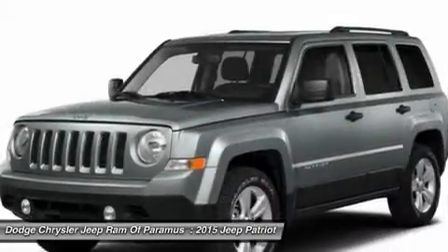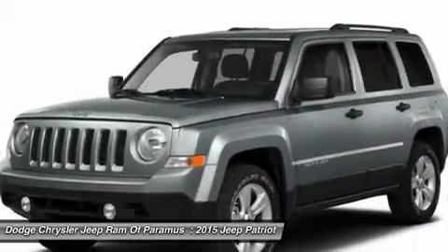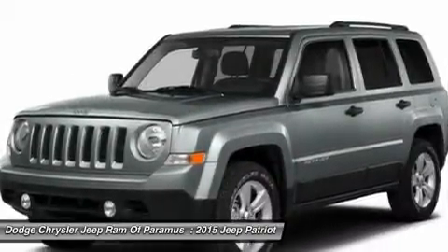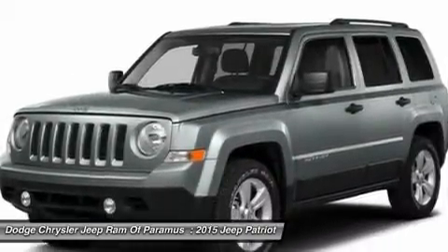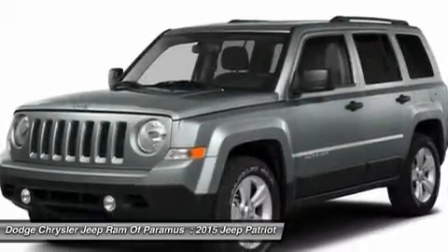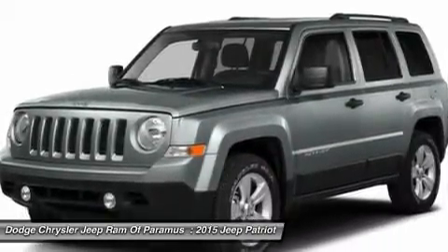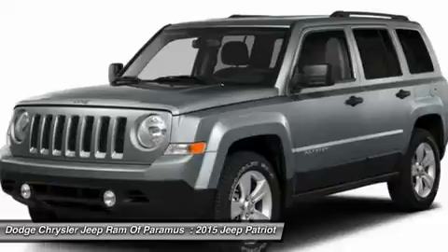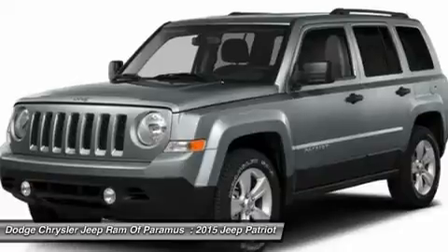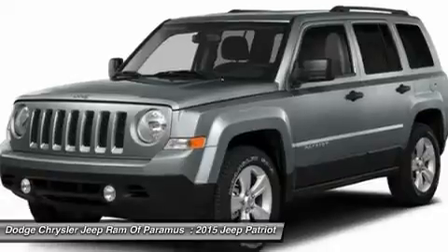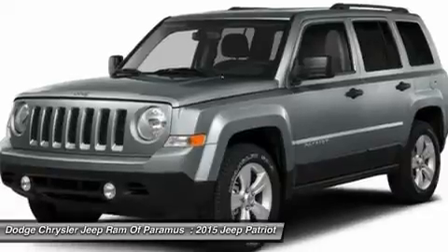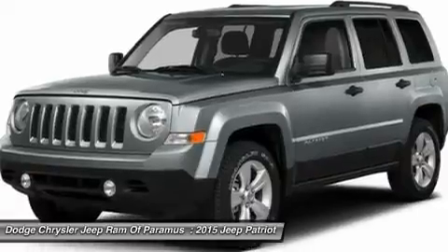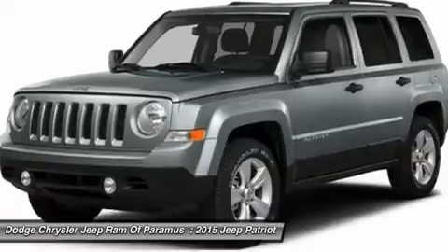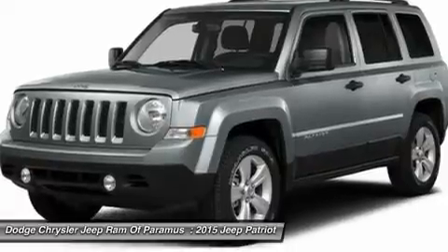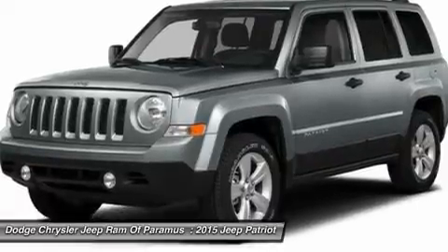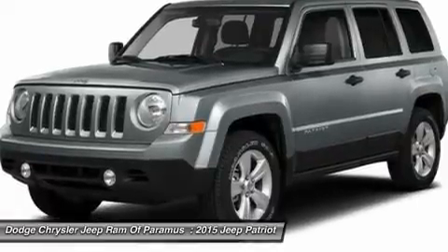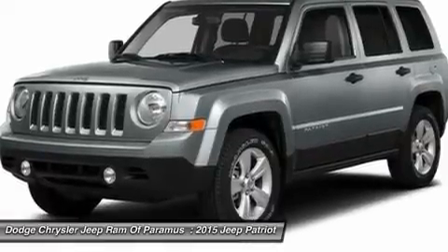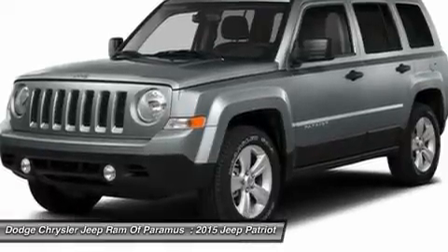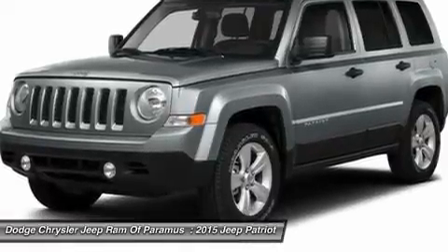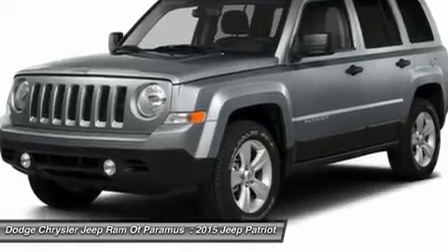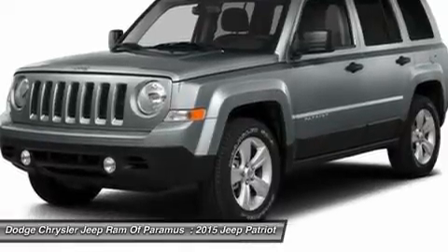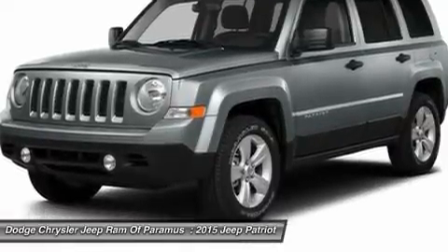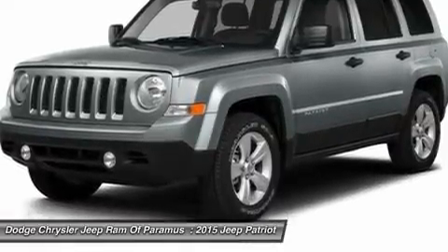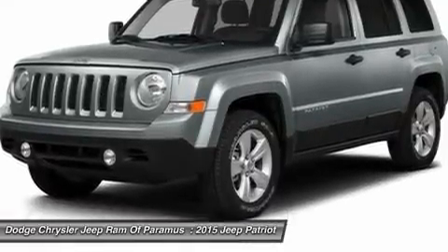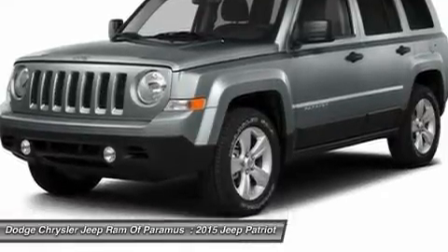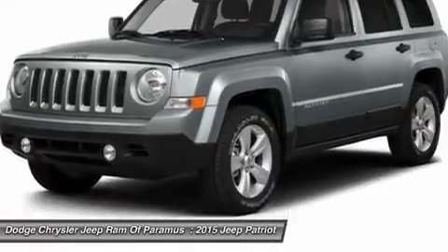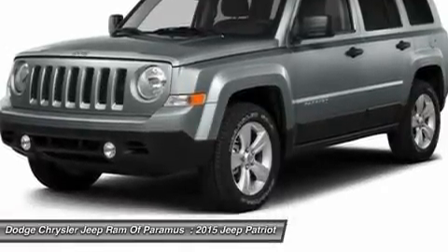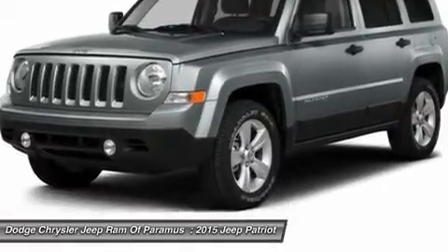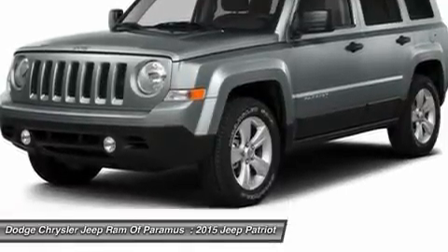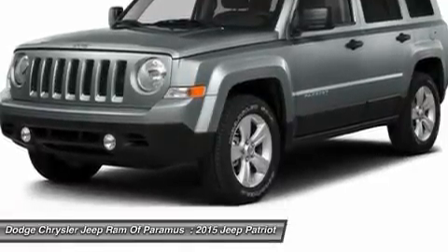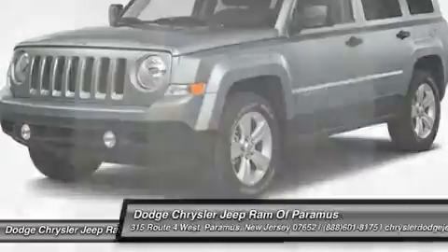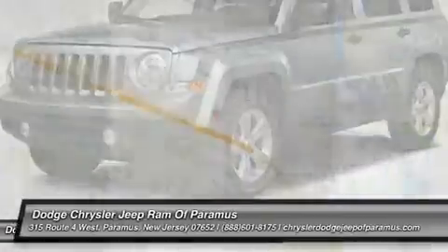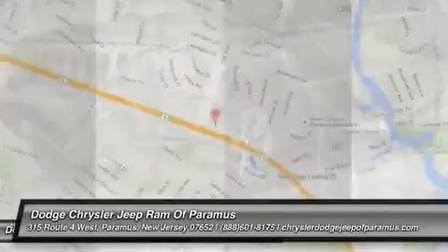Front driver airbag, cruise control, aluminum wheels, floor mats. Come see the car for yourself.